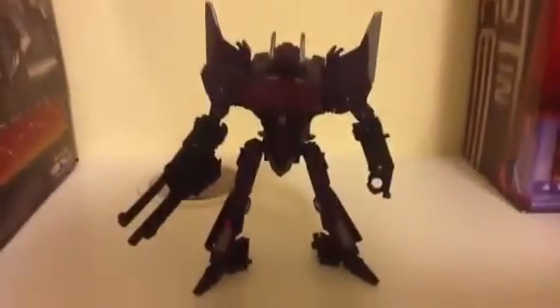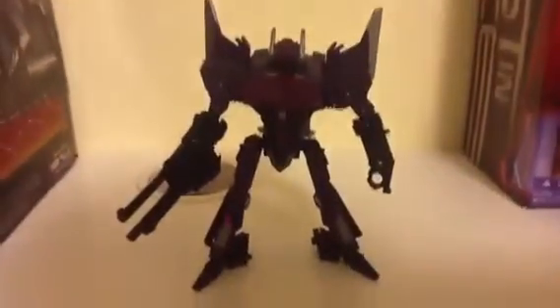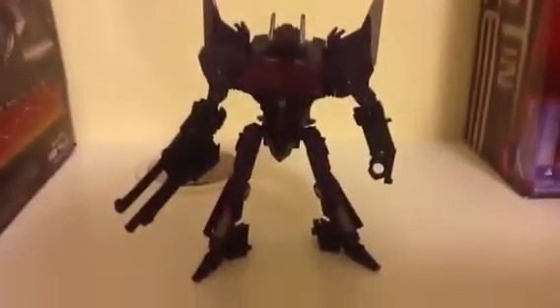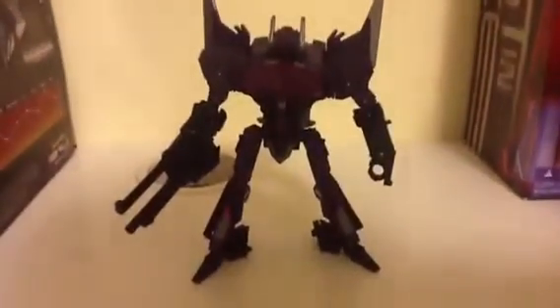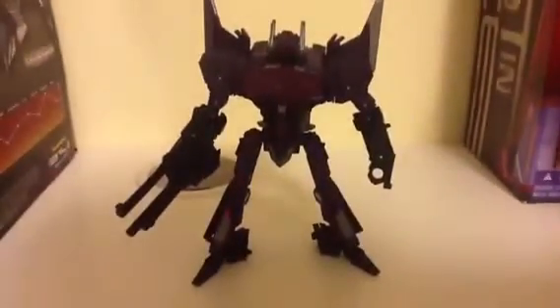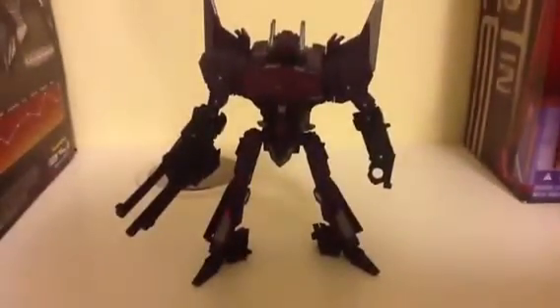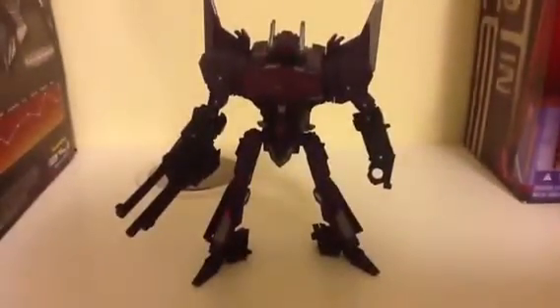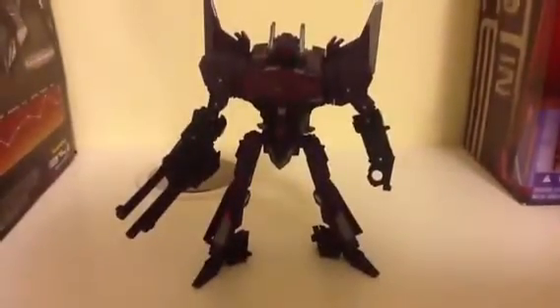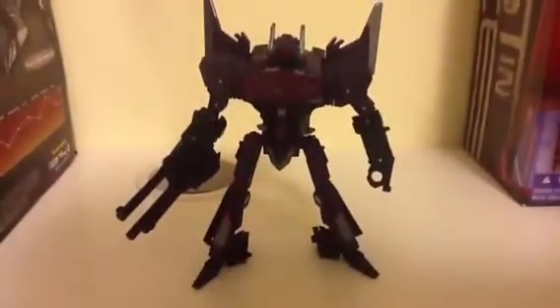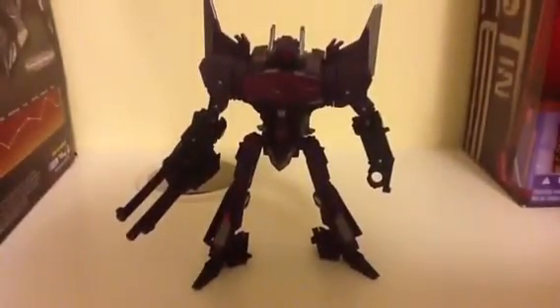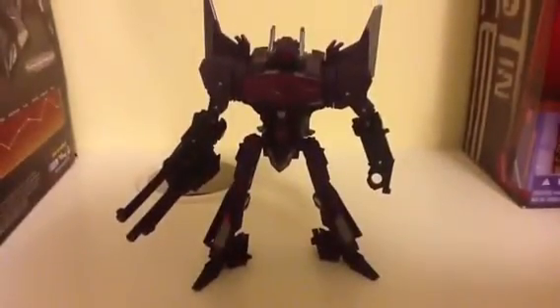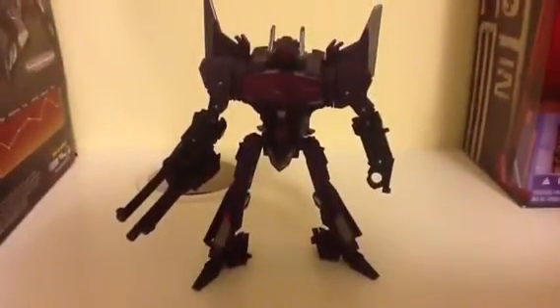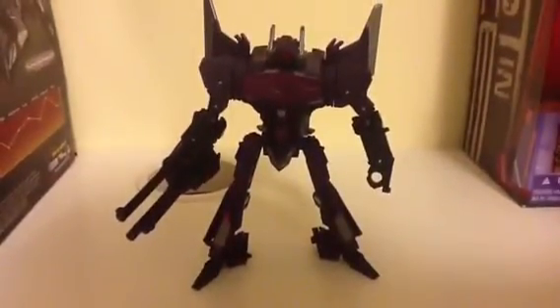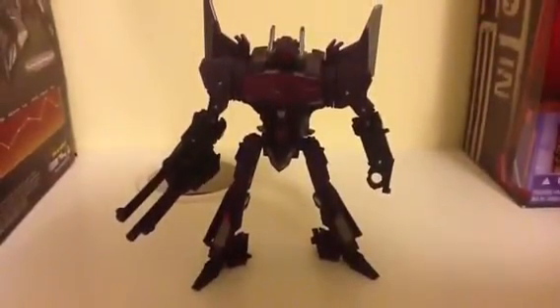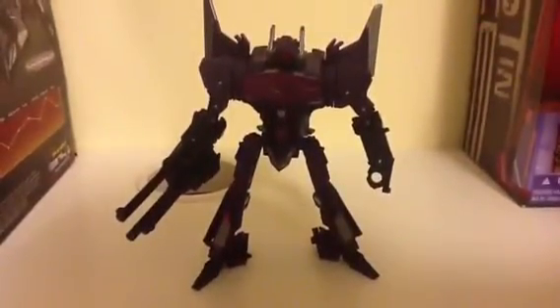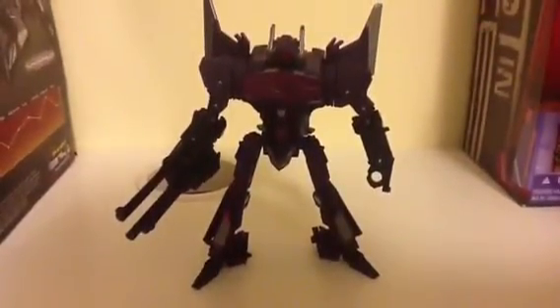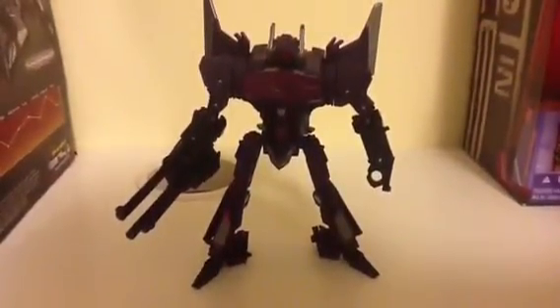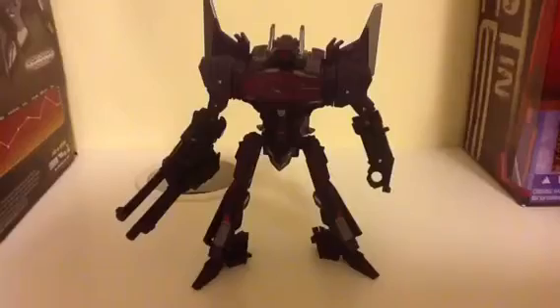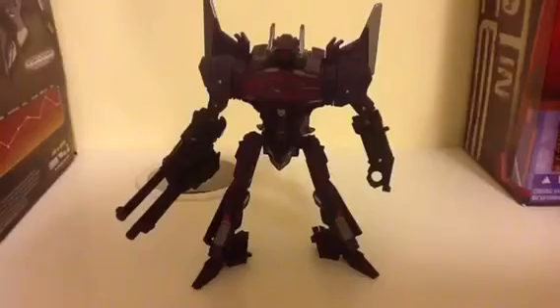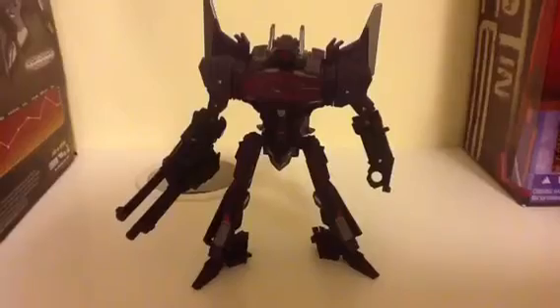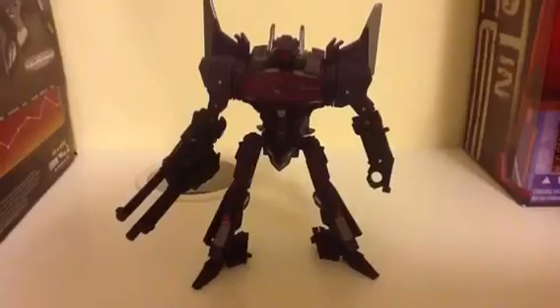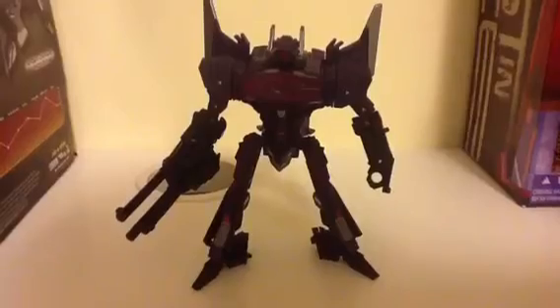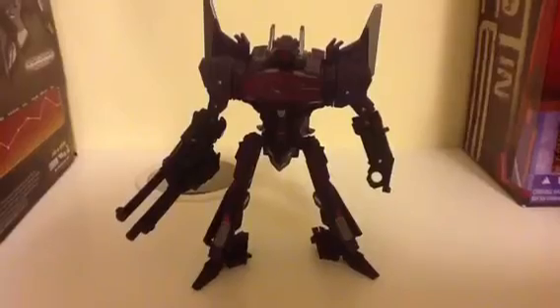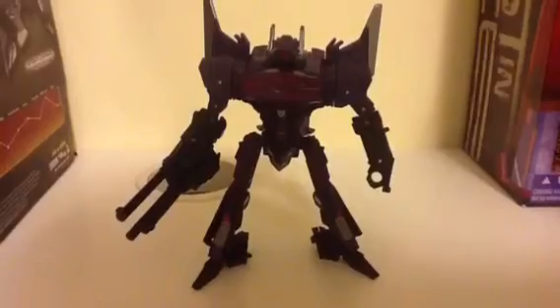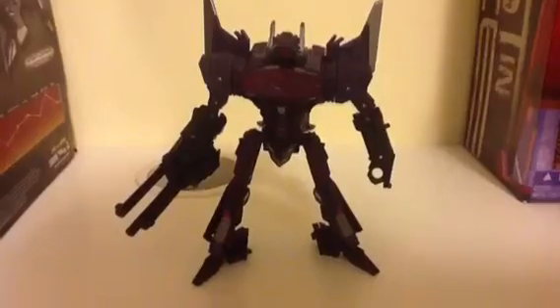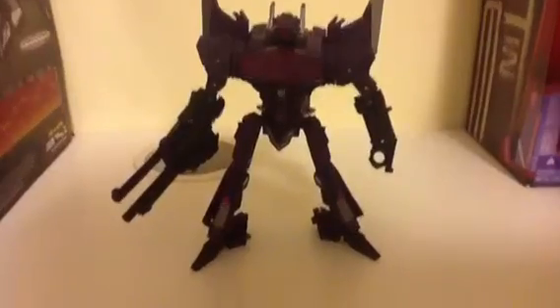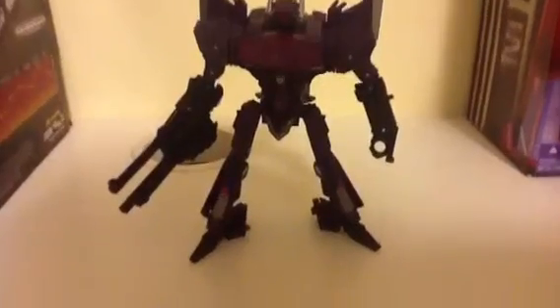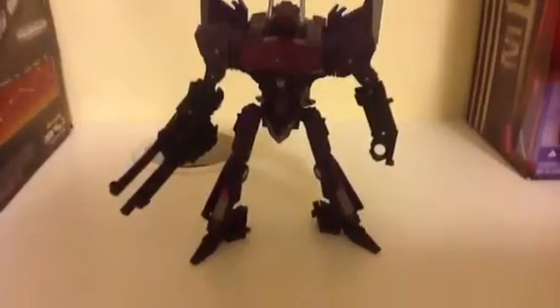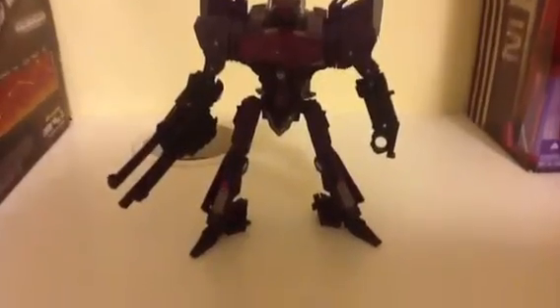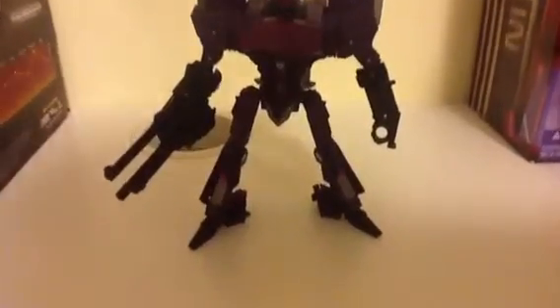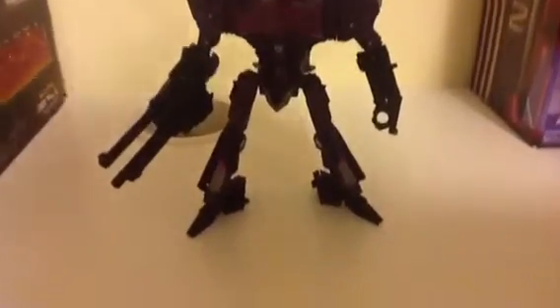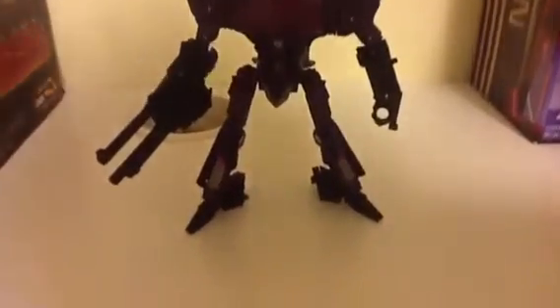And that's how he looks — he looks pretty awesome.